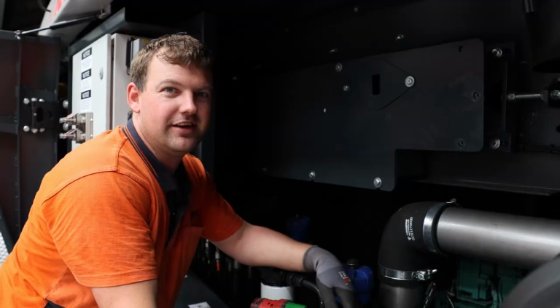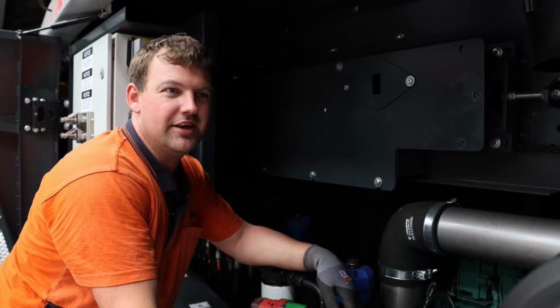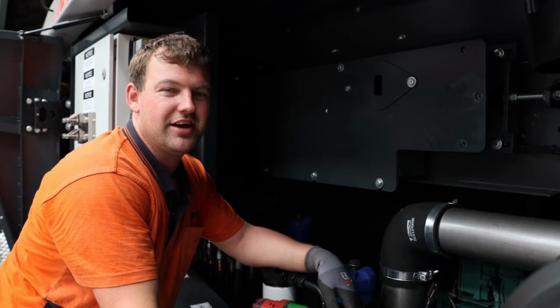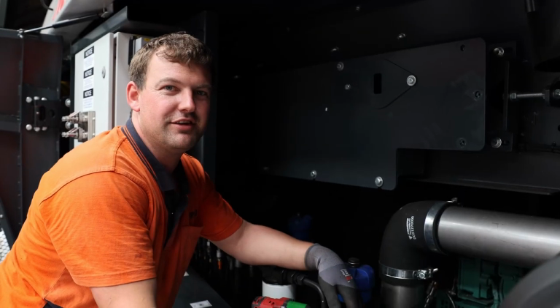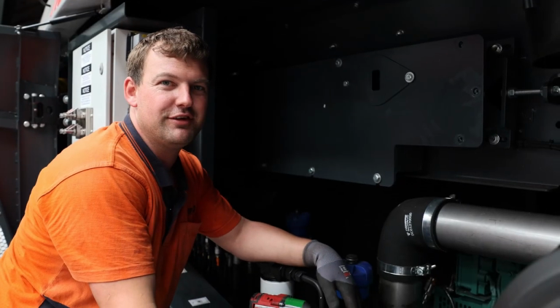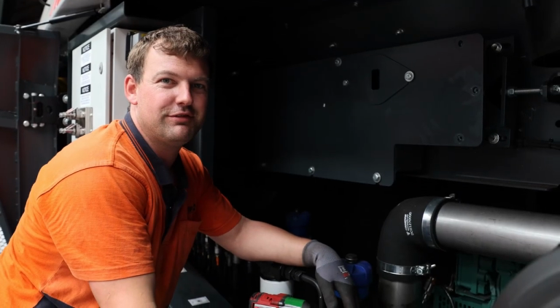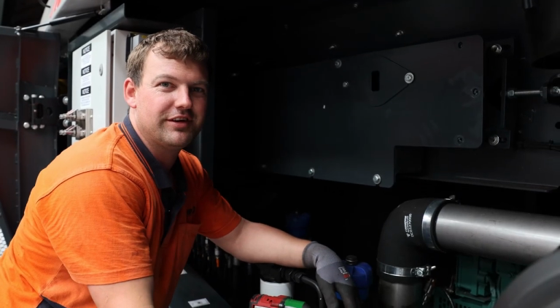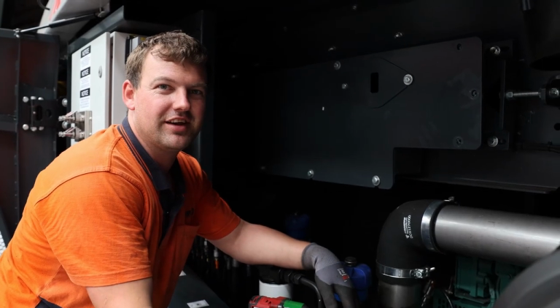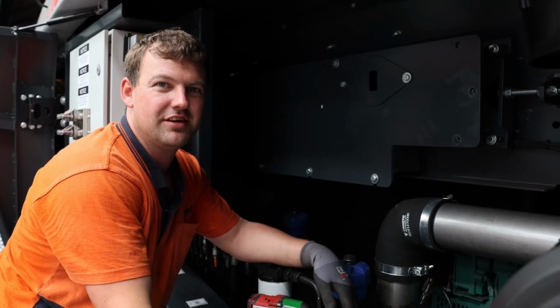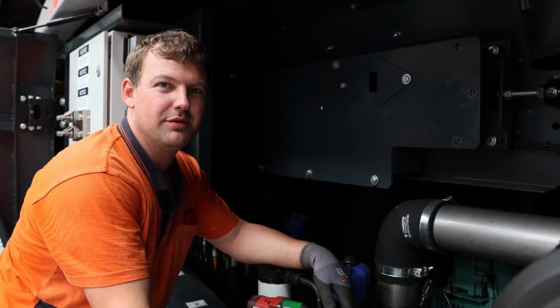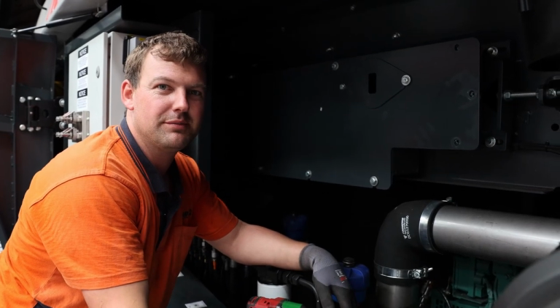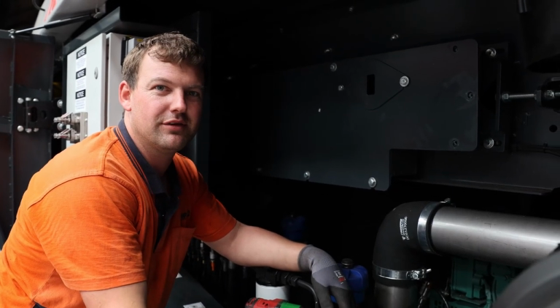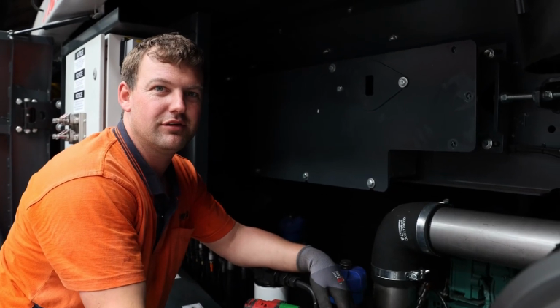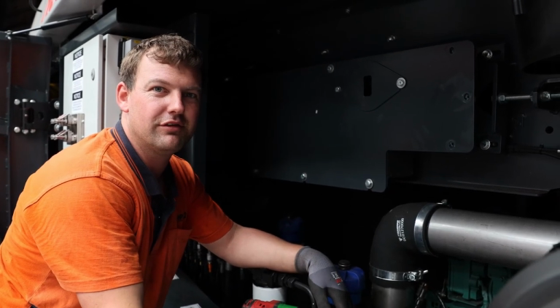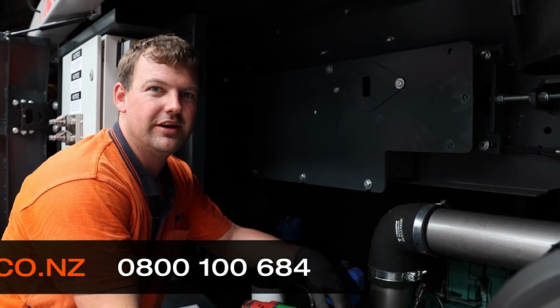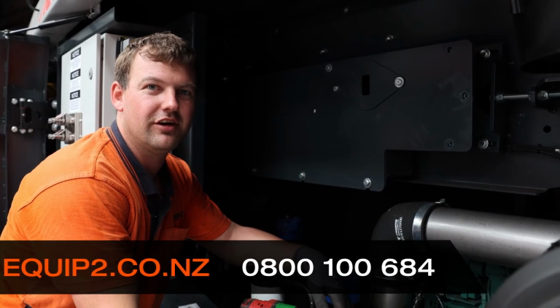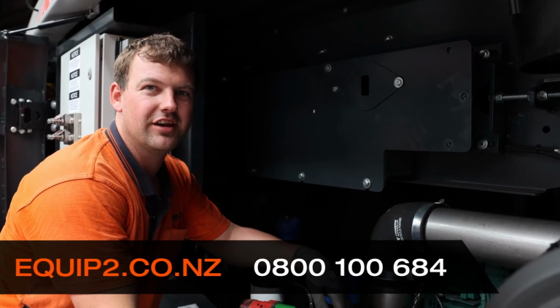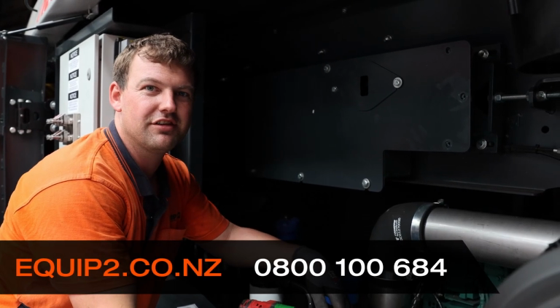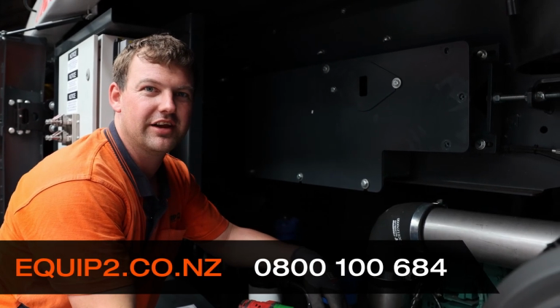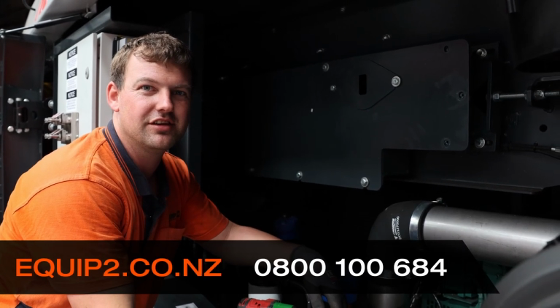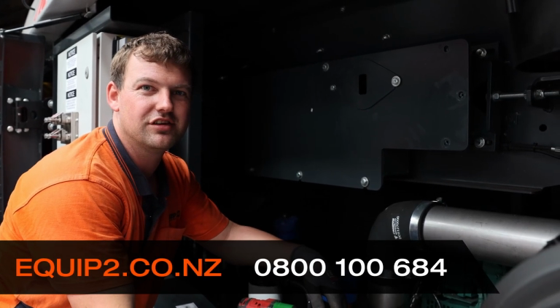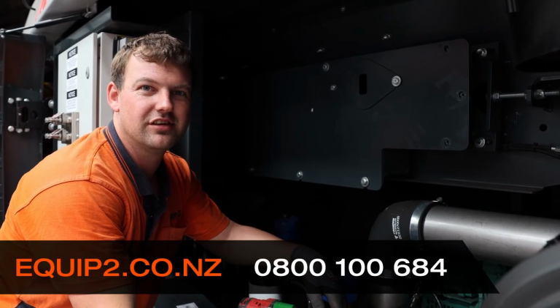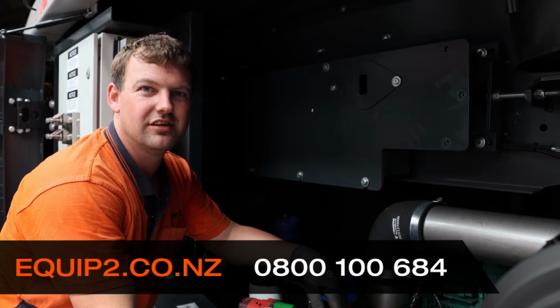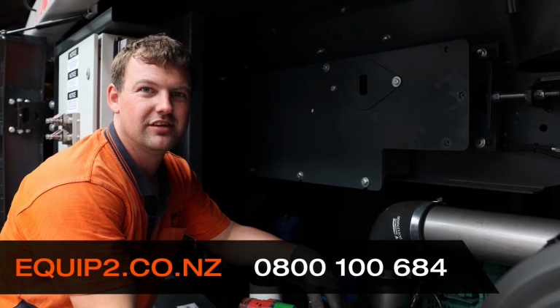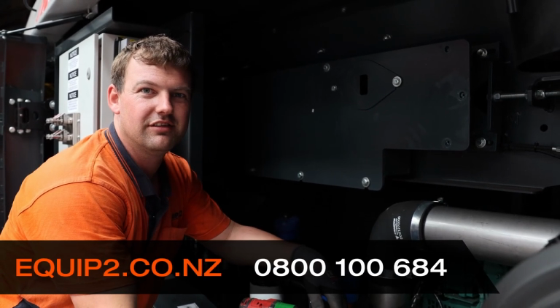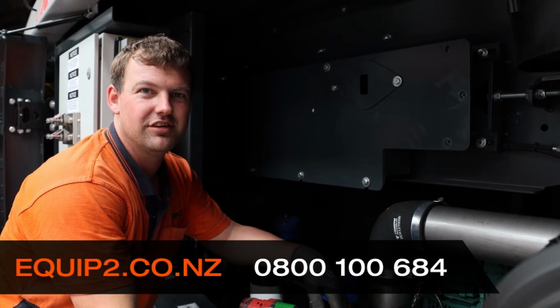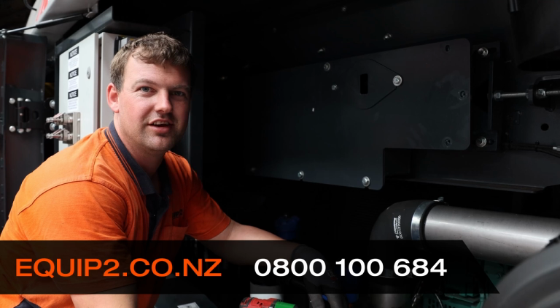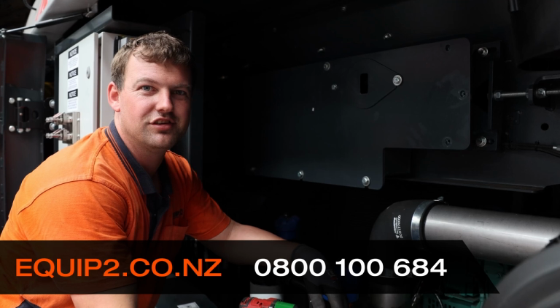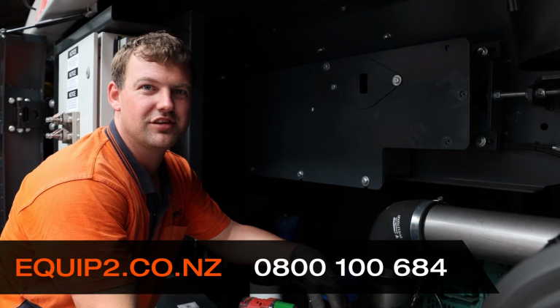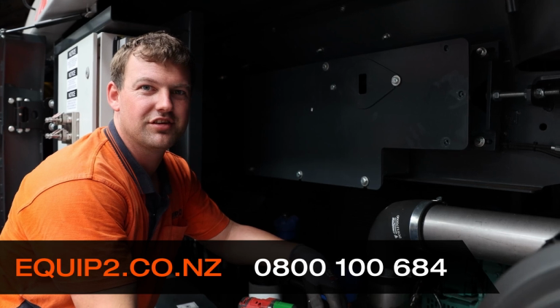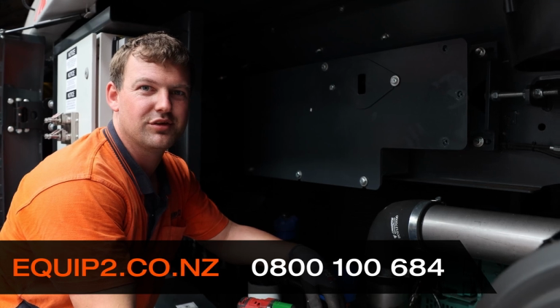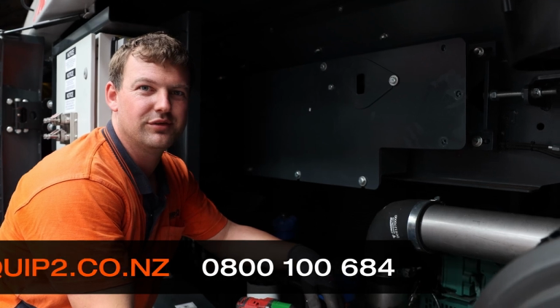Put the cover back on and that's how you fit a timing belt to the feeder on an R3H. If there are any issues, give us a call.